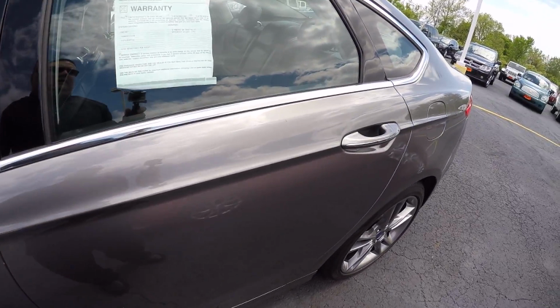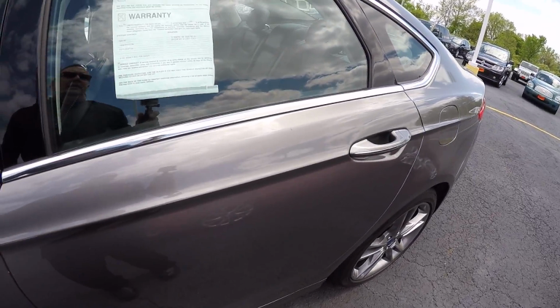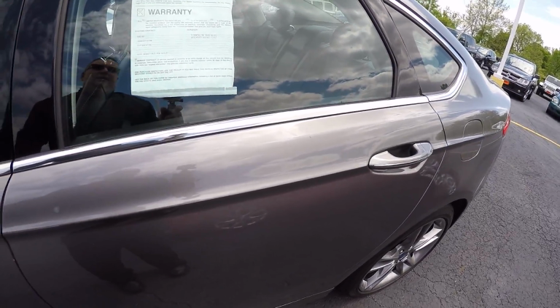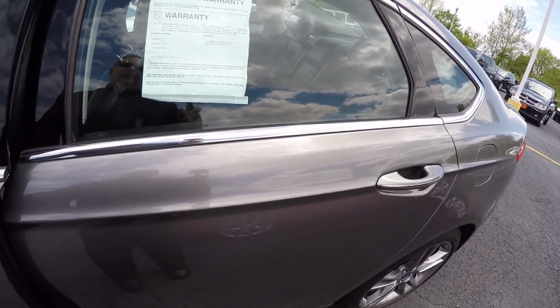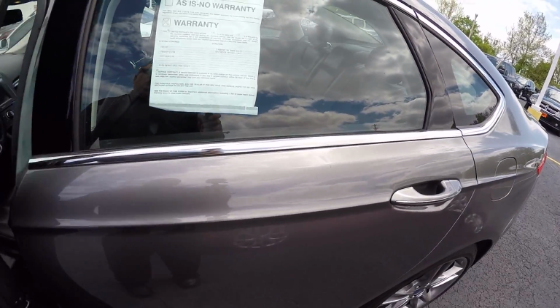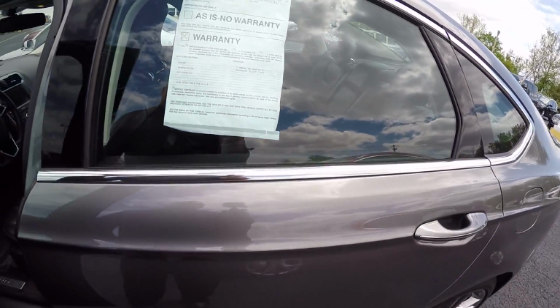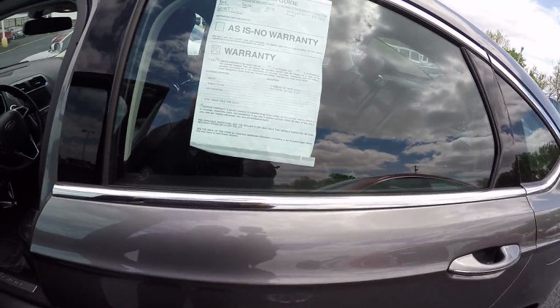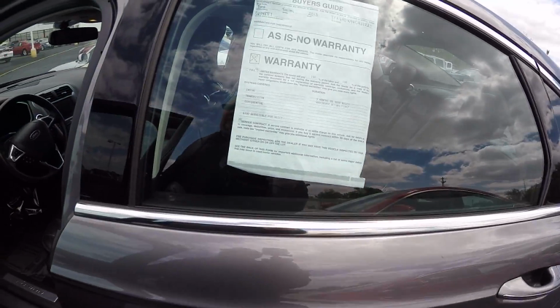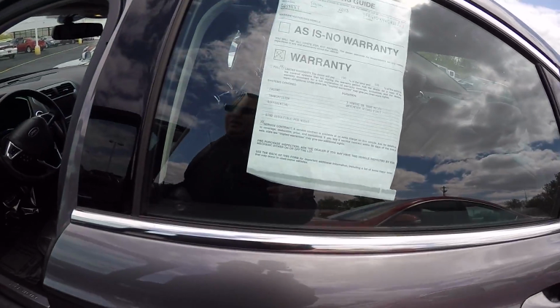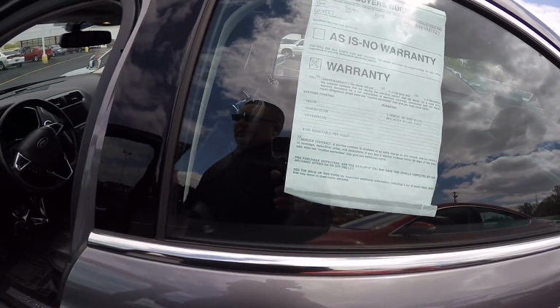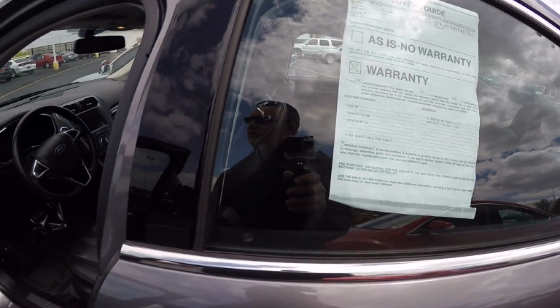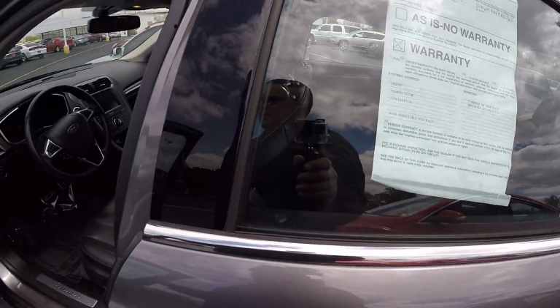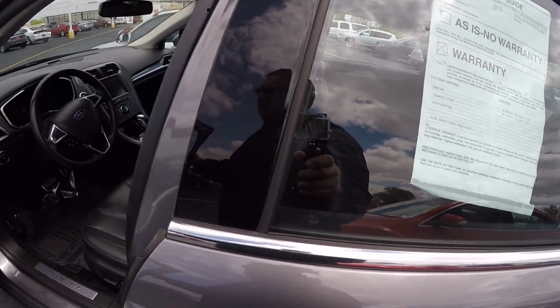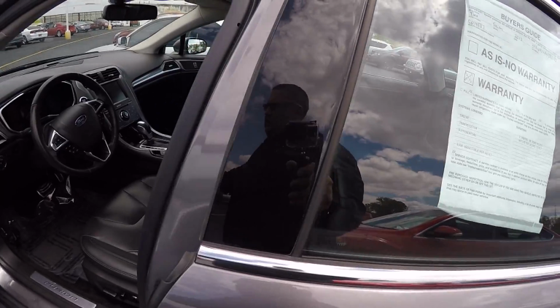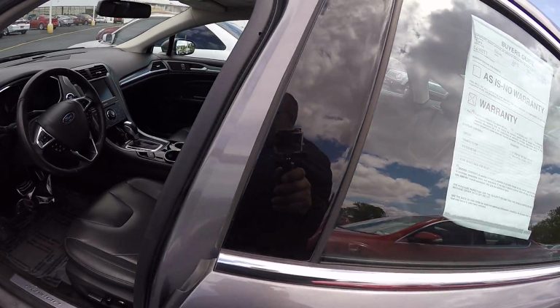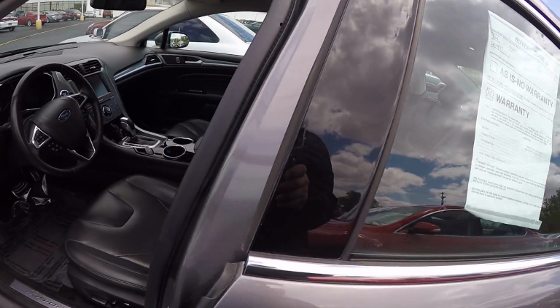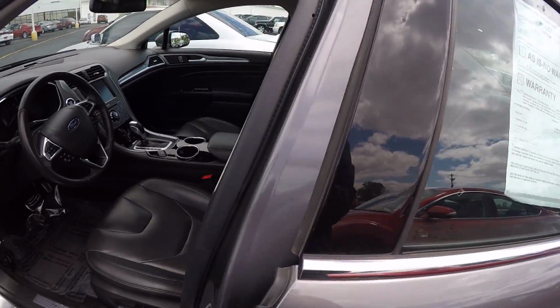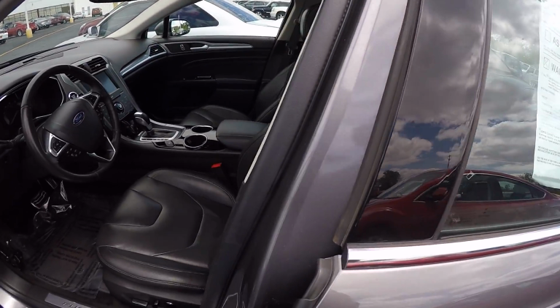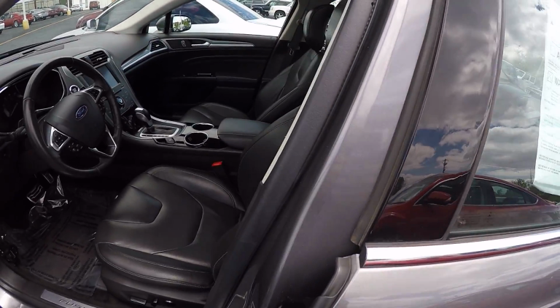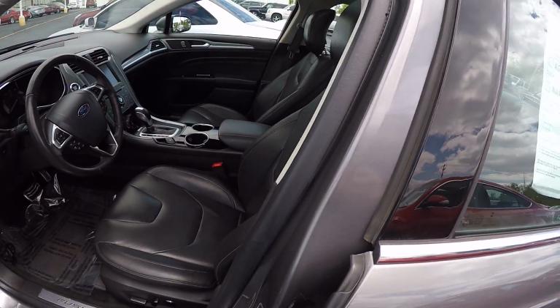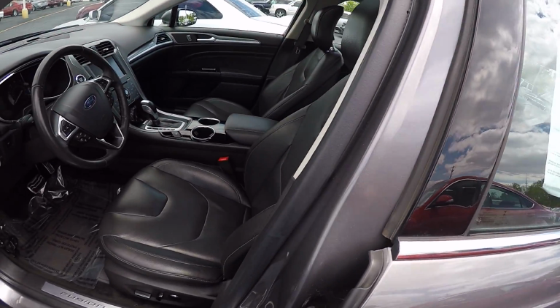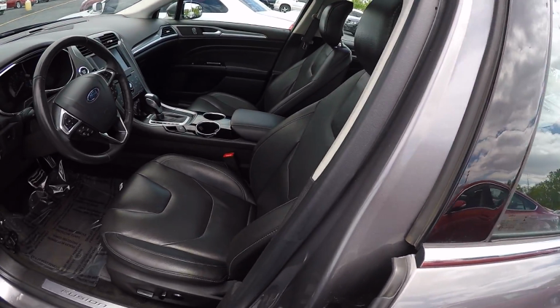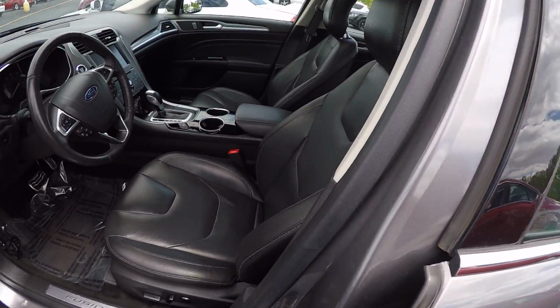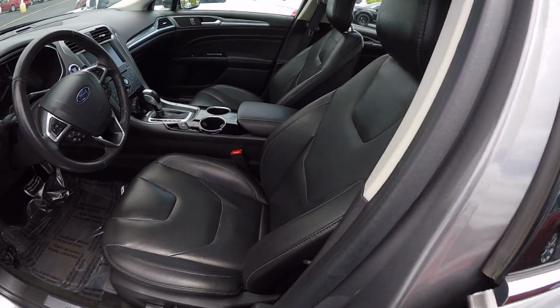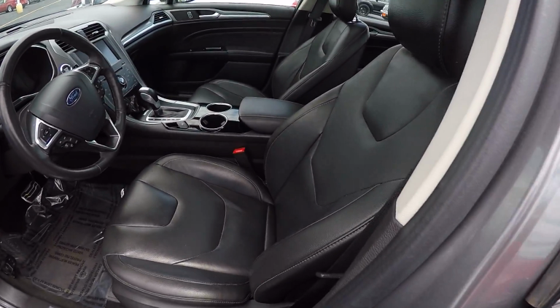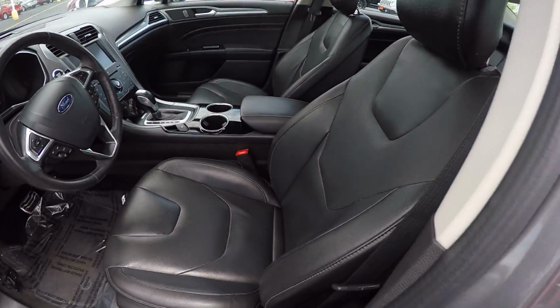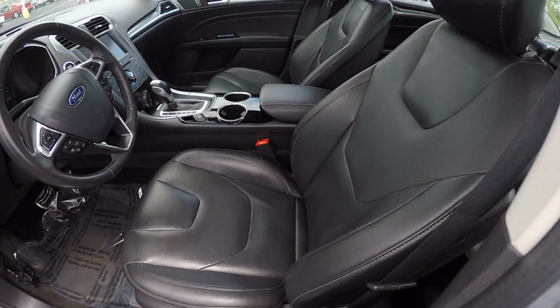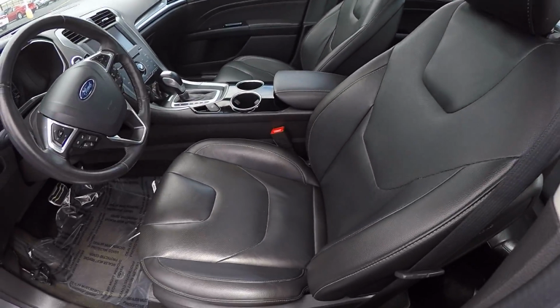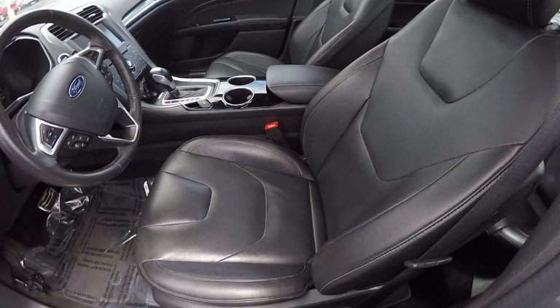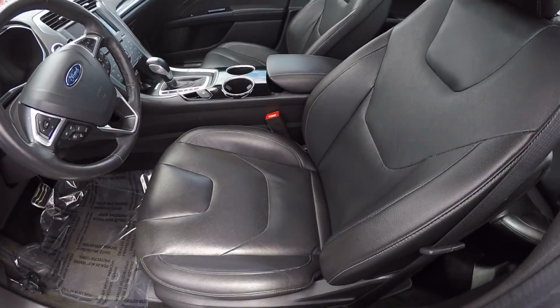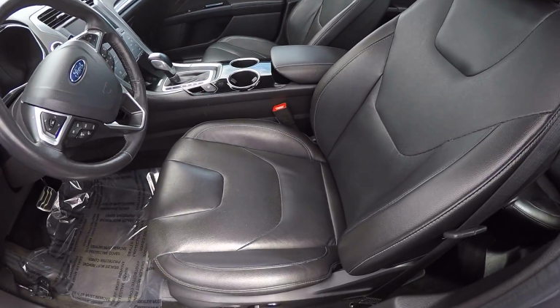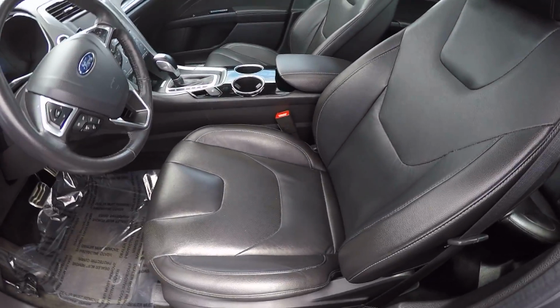This vehicle's got 57,000 miles on it. It is a 2-liter EcoBoost.